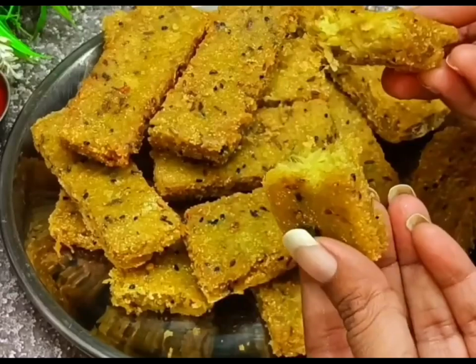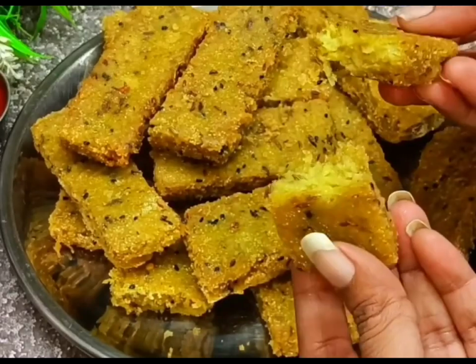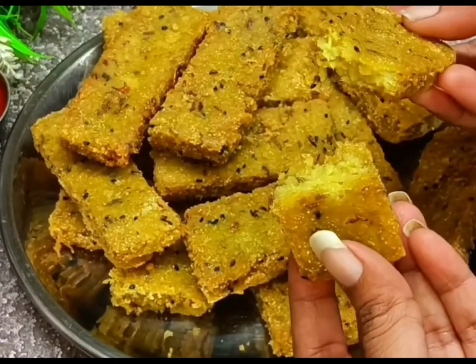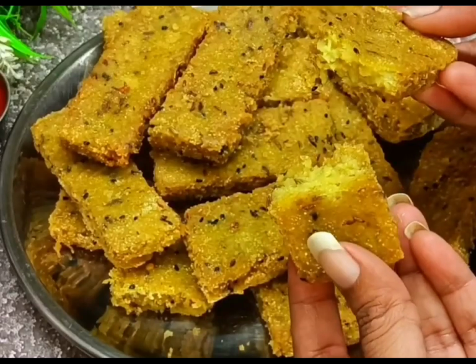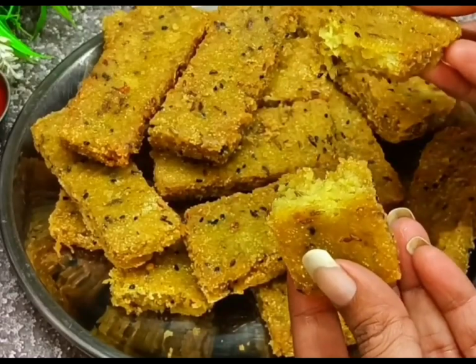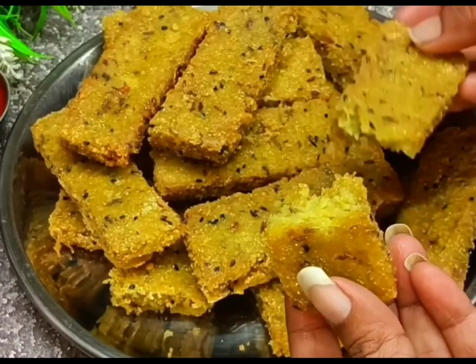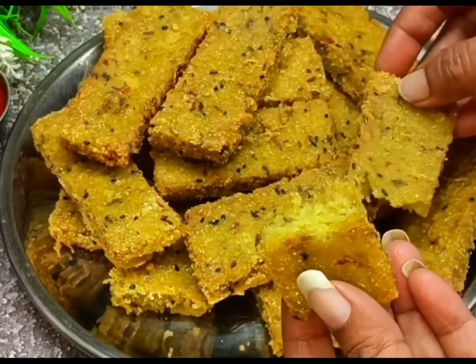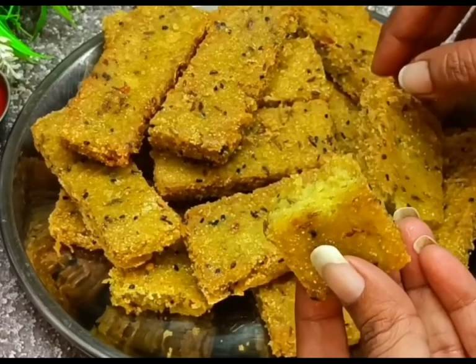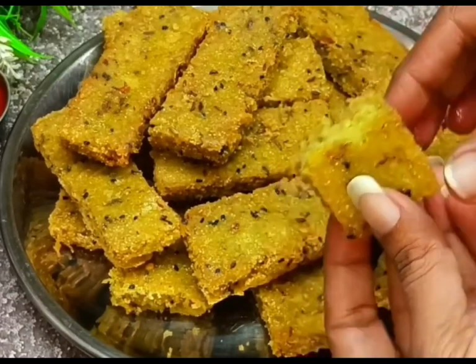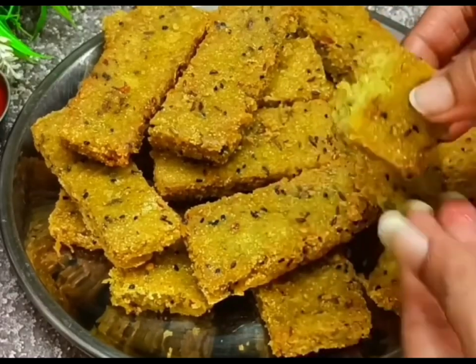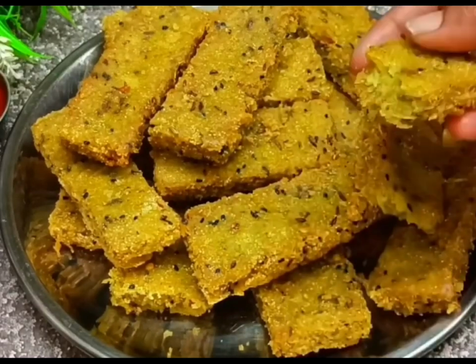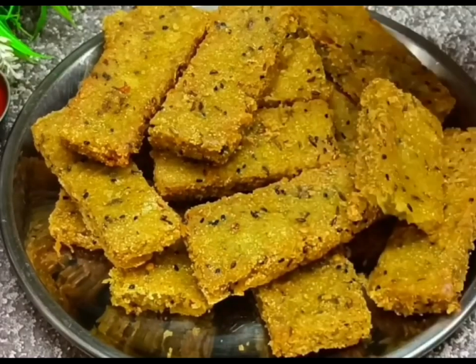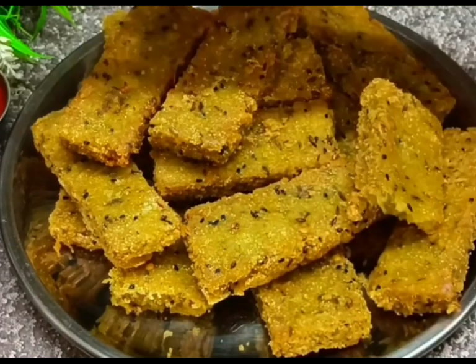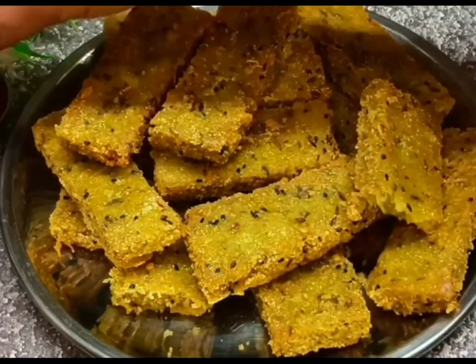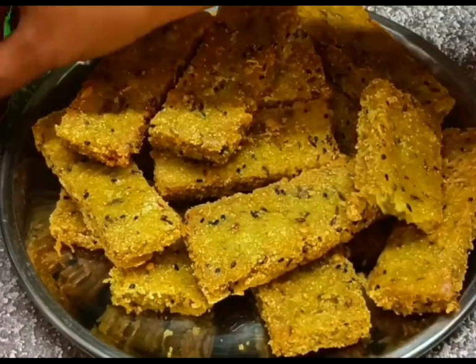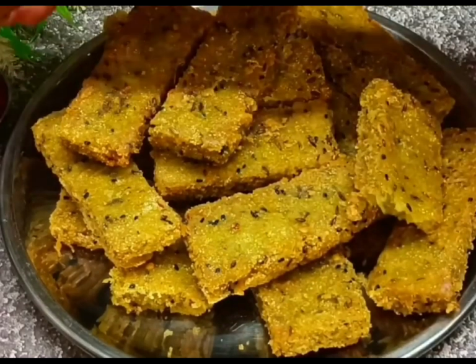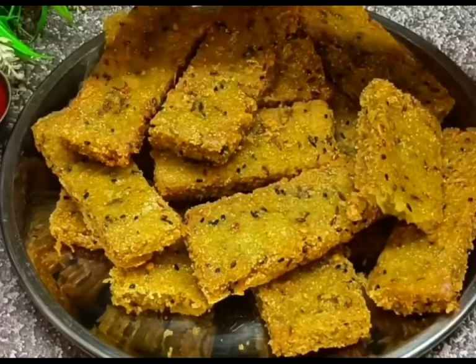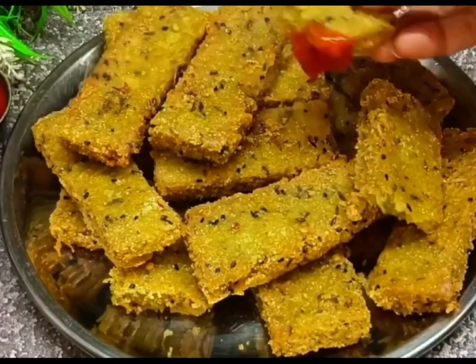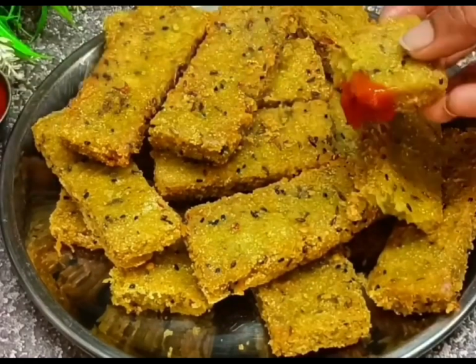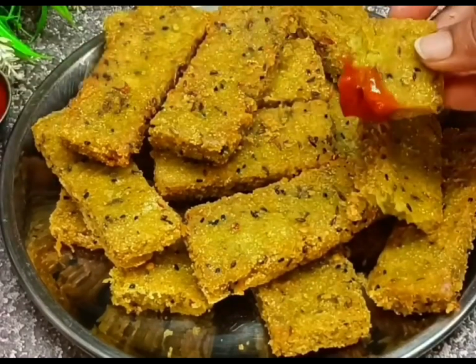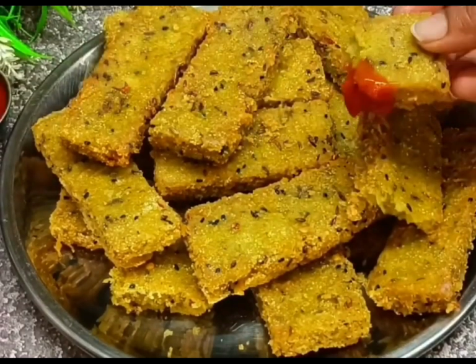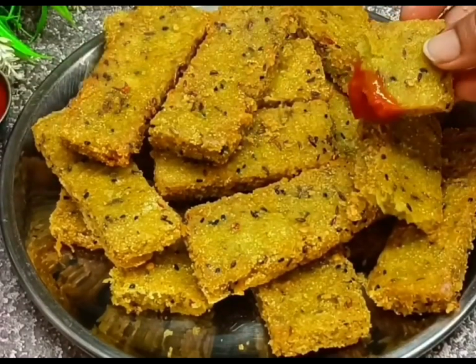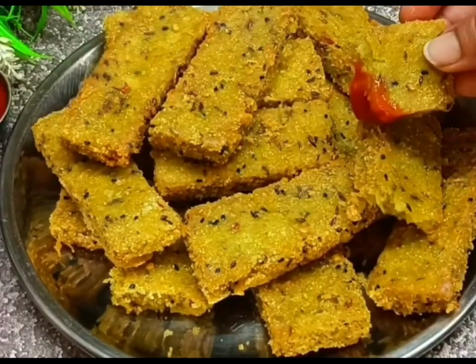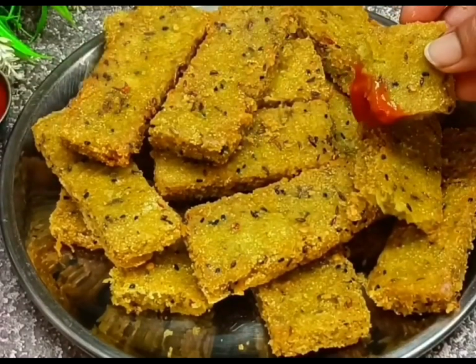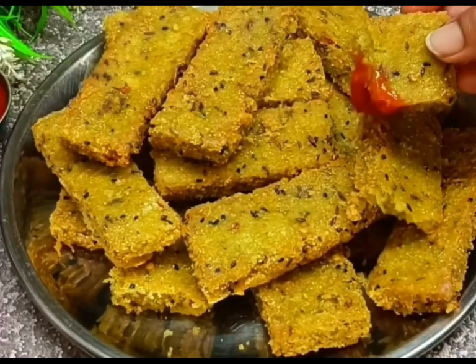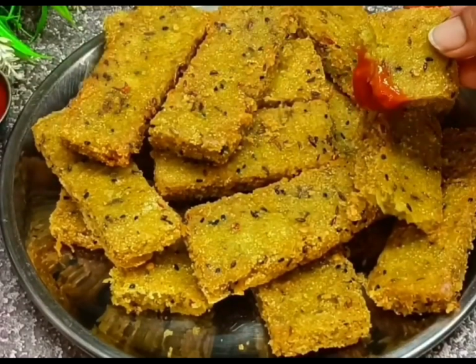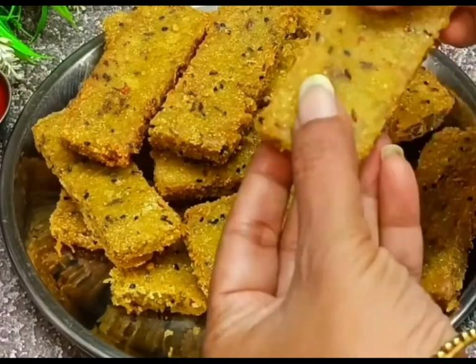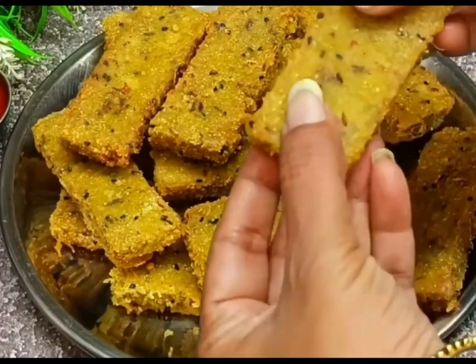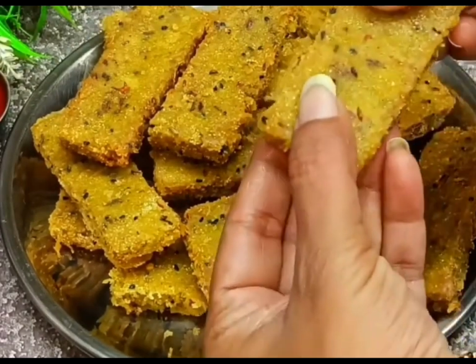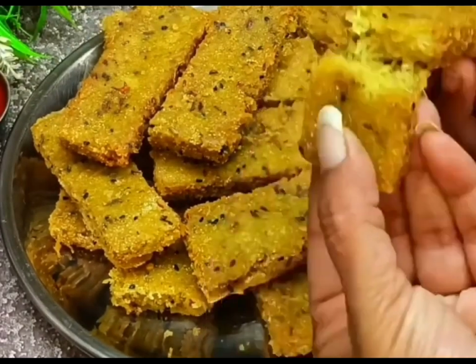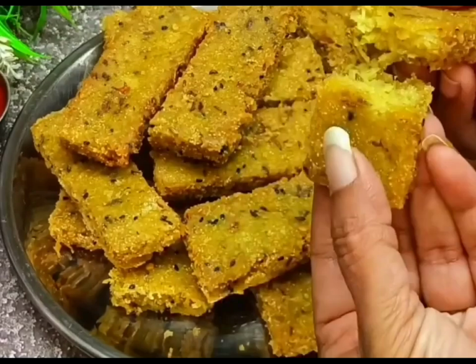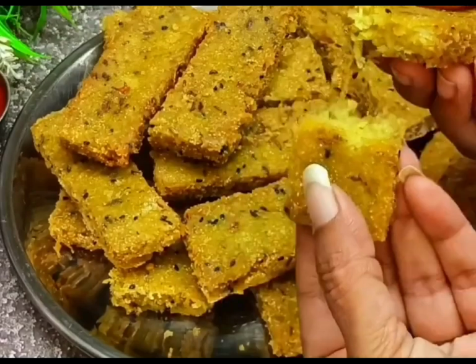Hello everyone, welcome back to my channel. This recipe is made of snacks.